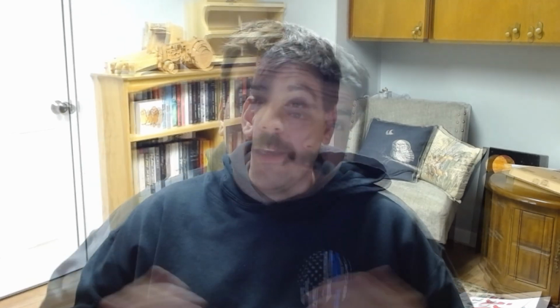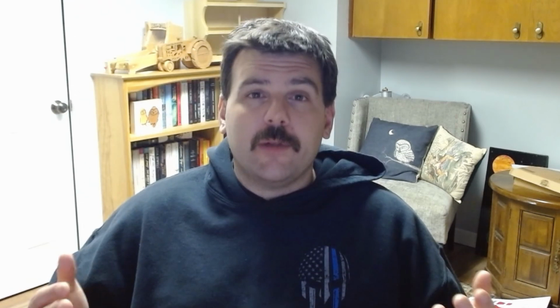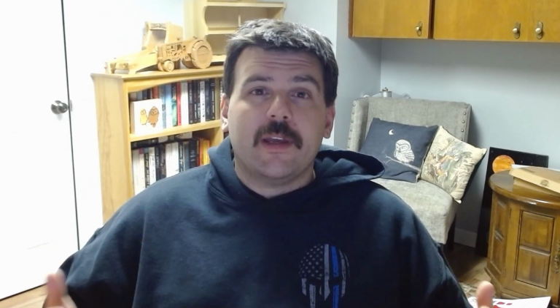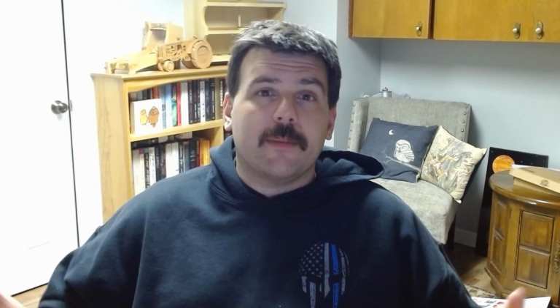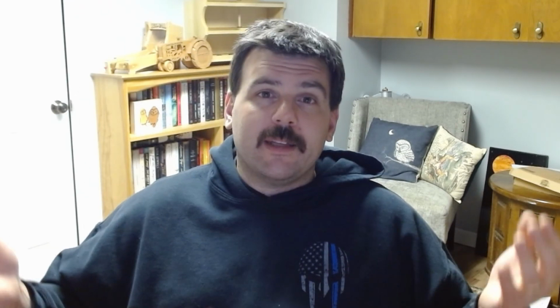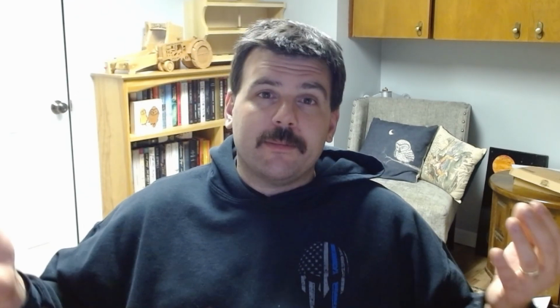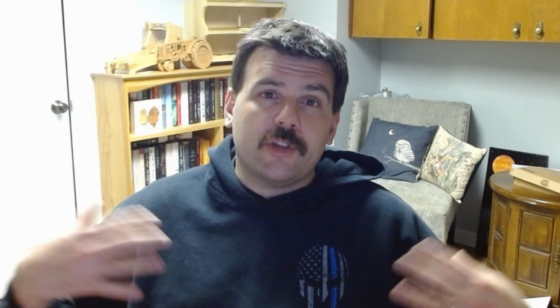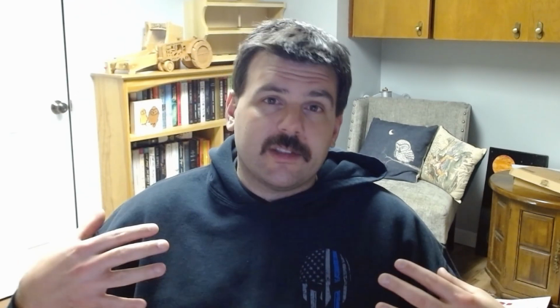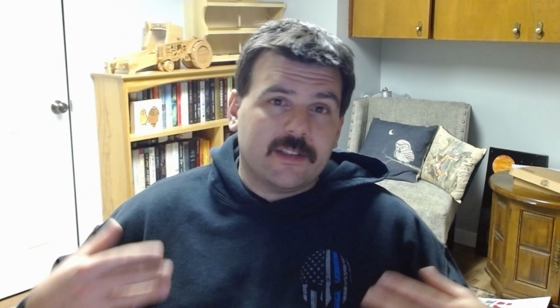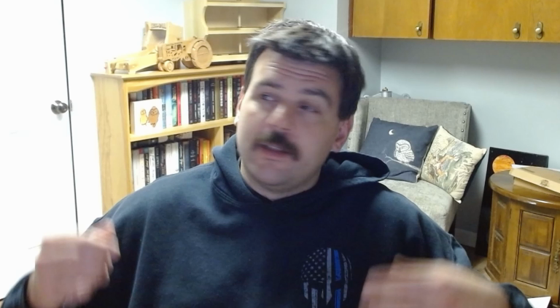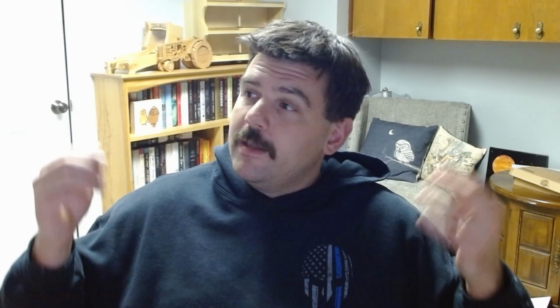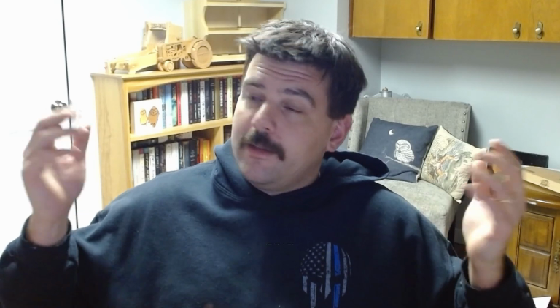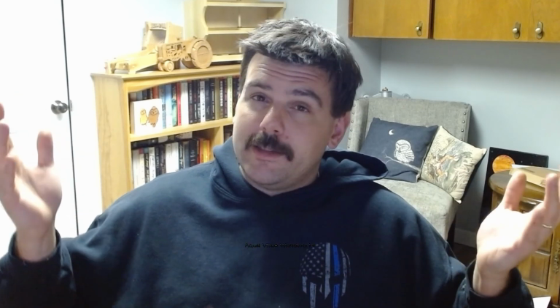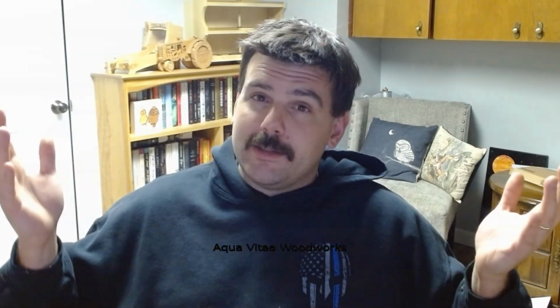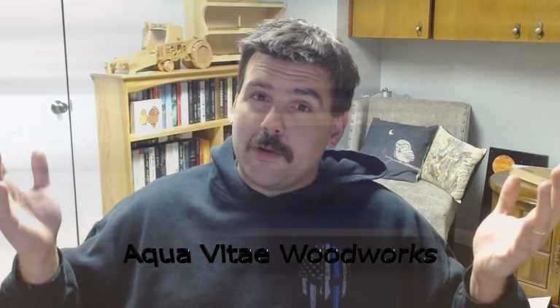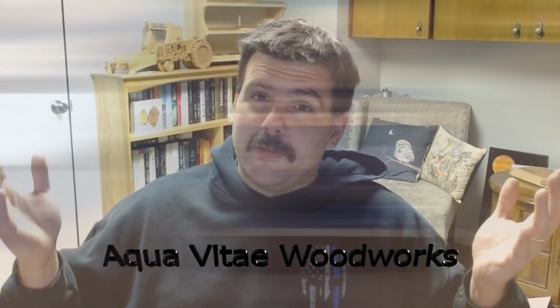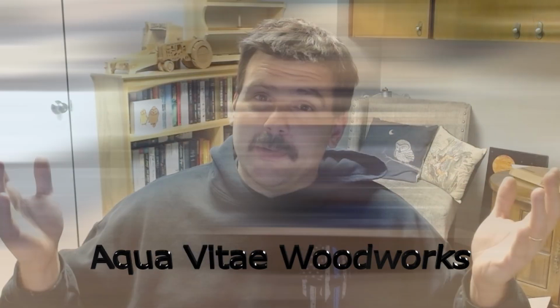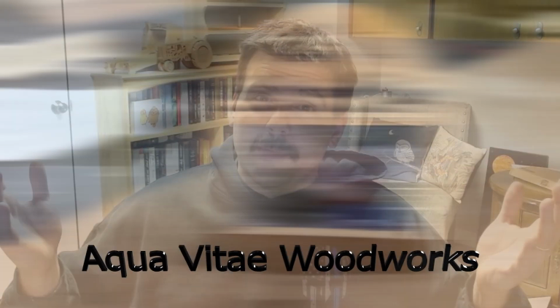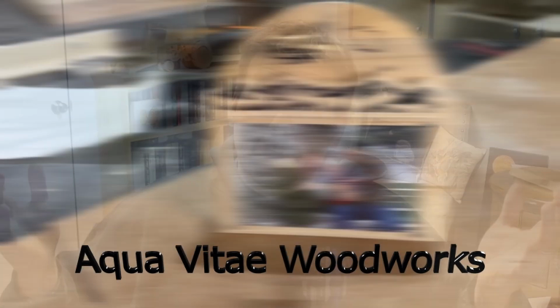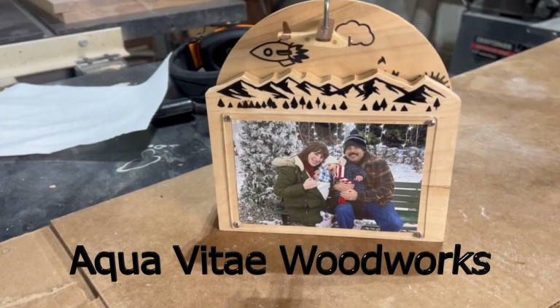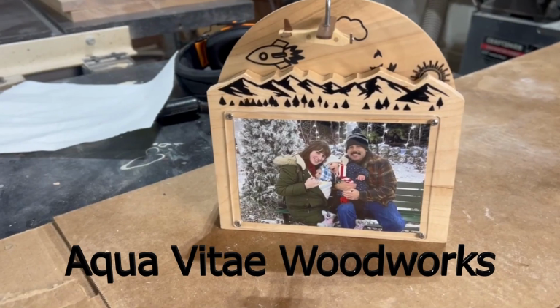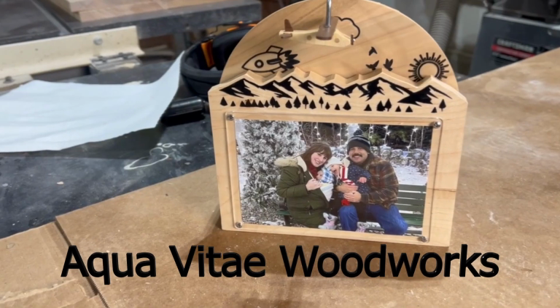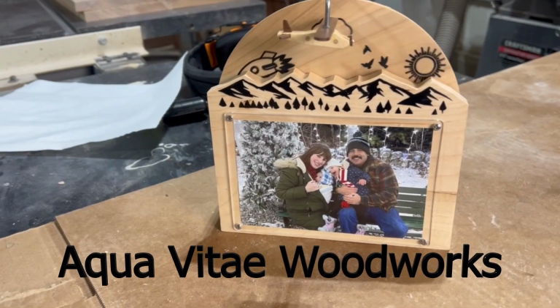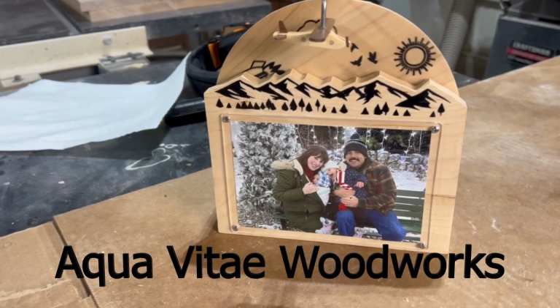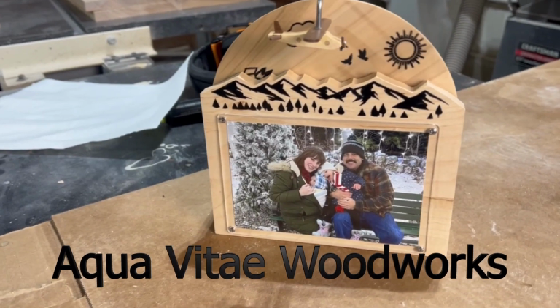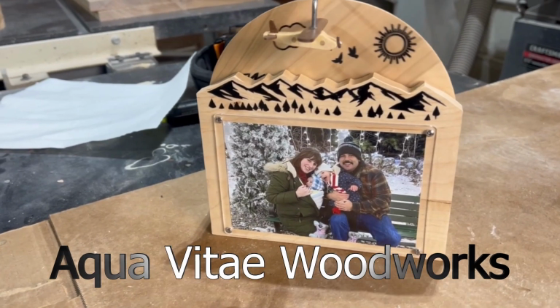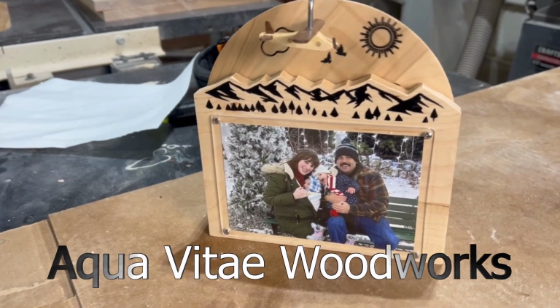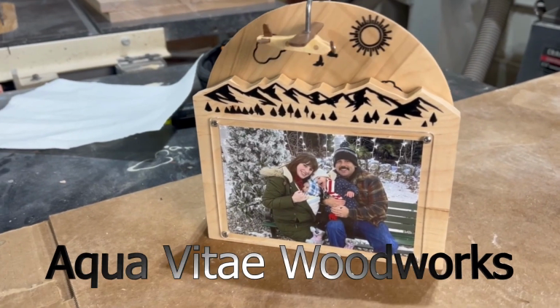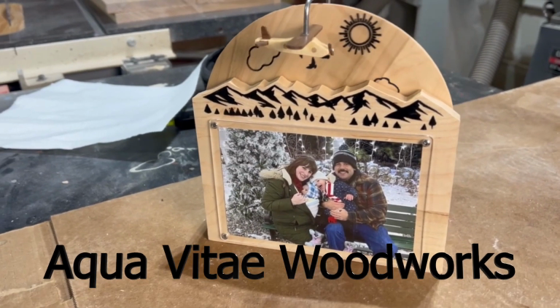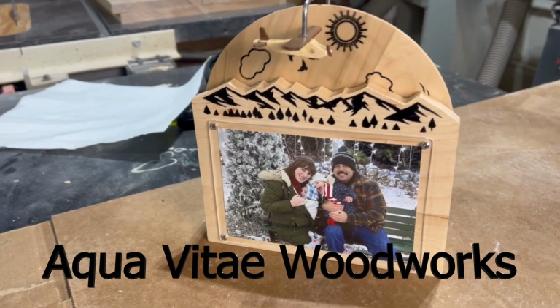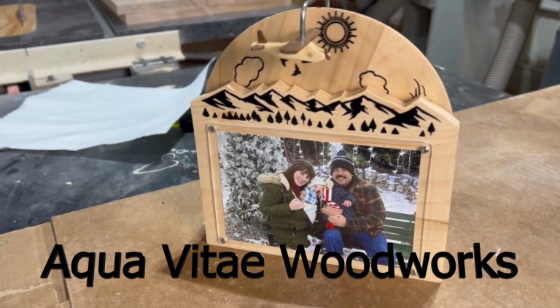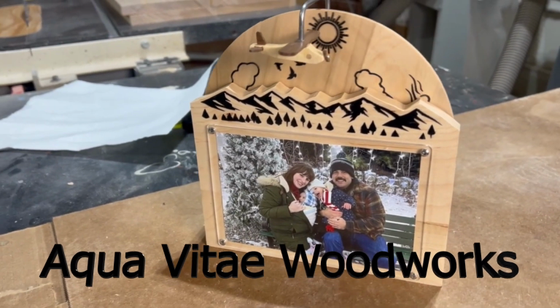Anyway, my name's Justin, this is Aquavita Woodworks, and let's just go build this thing.